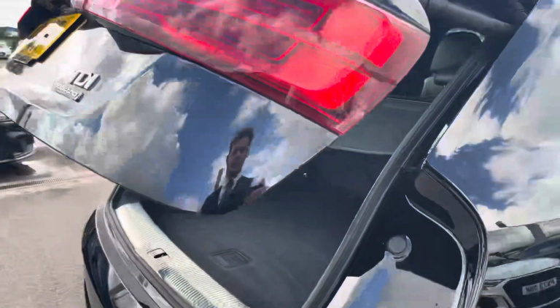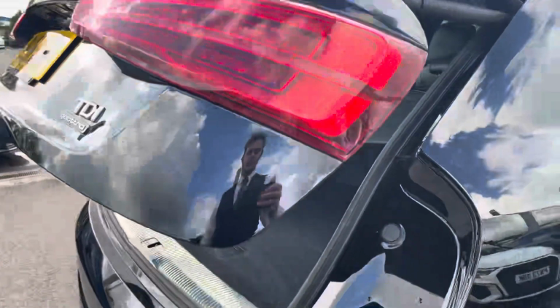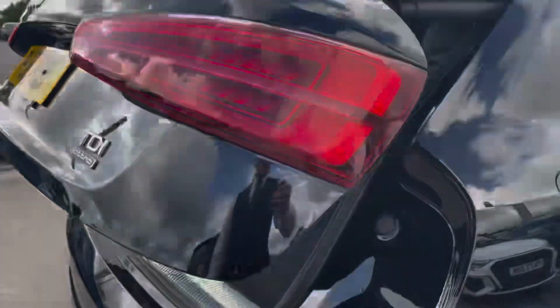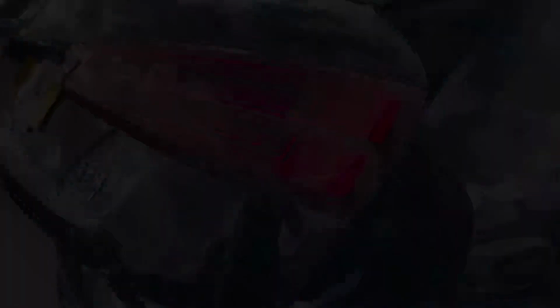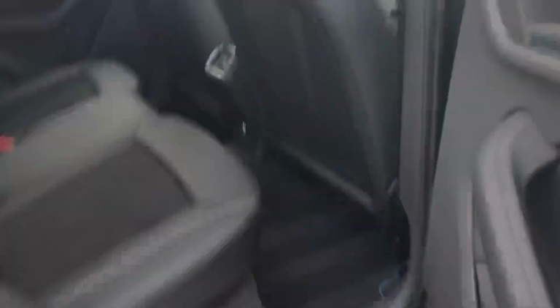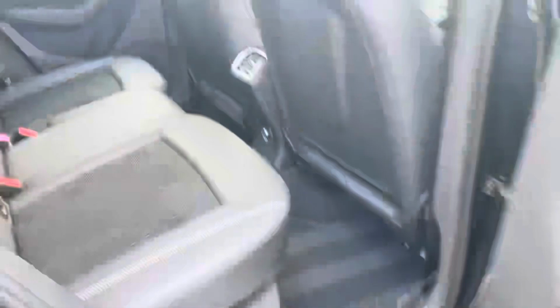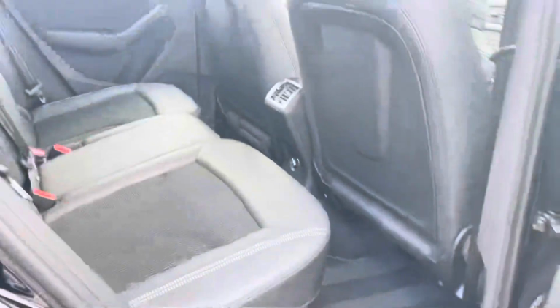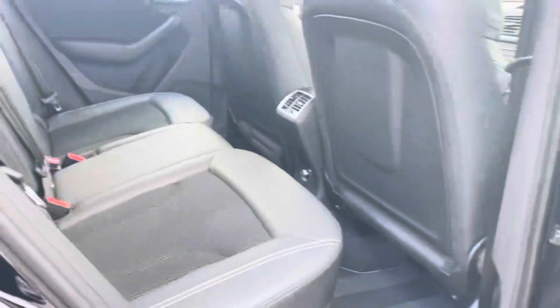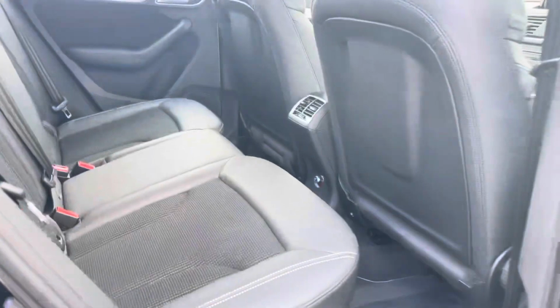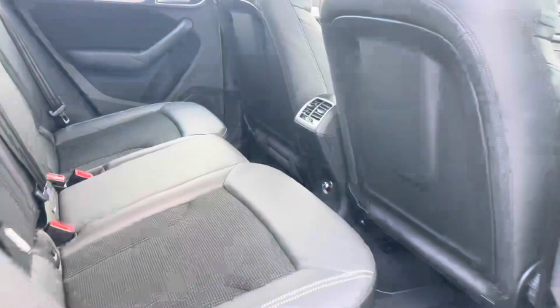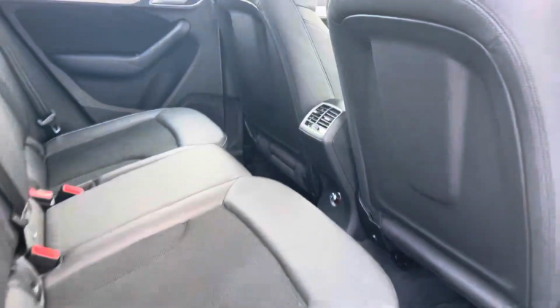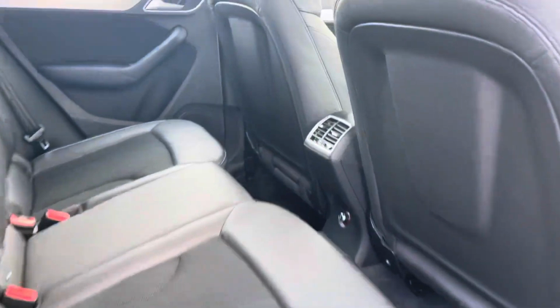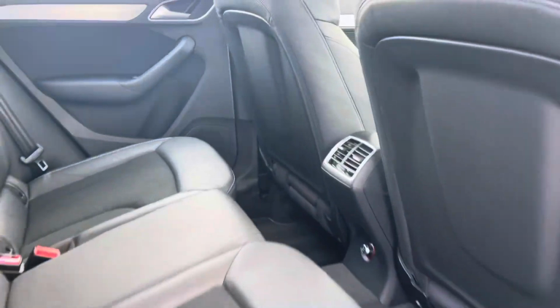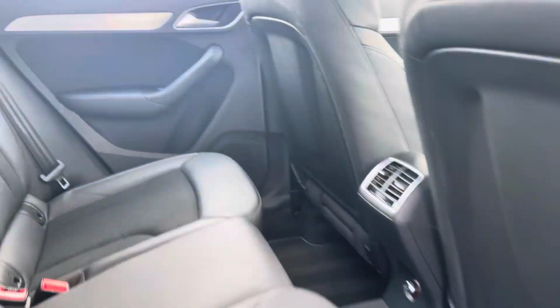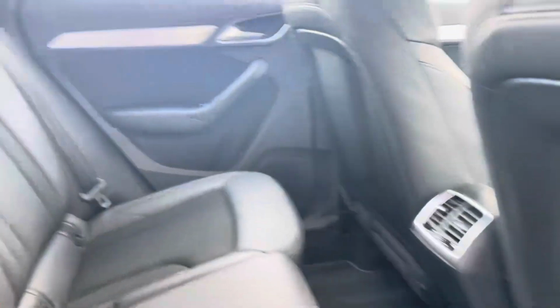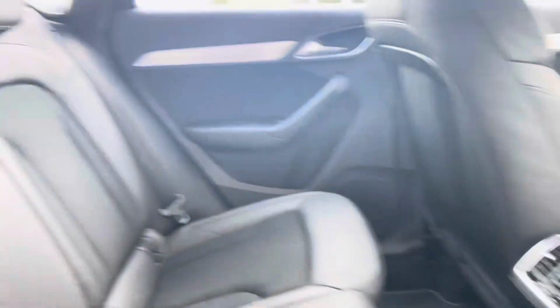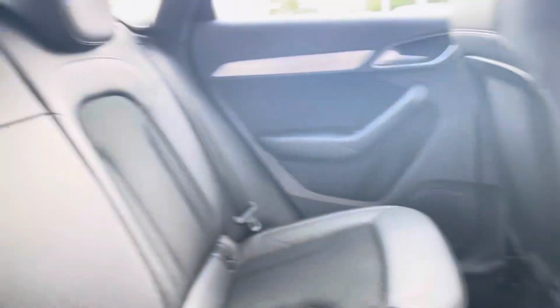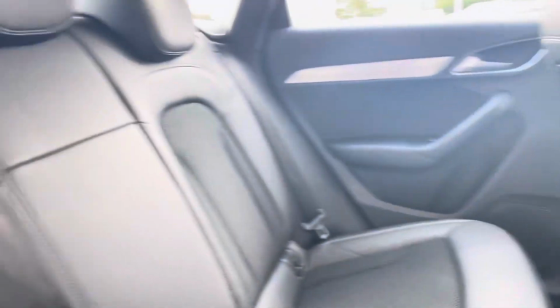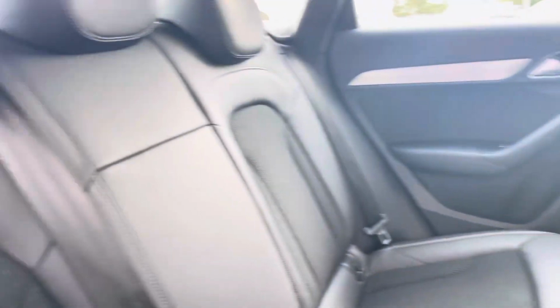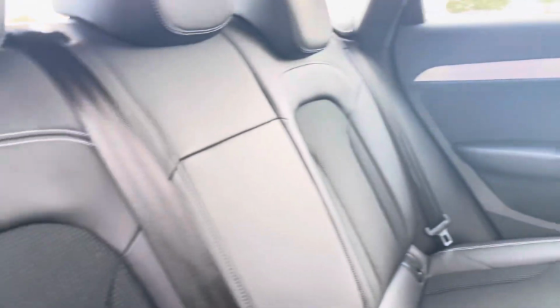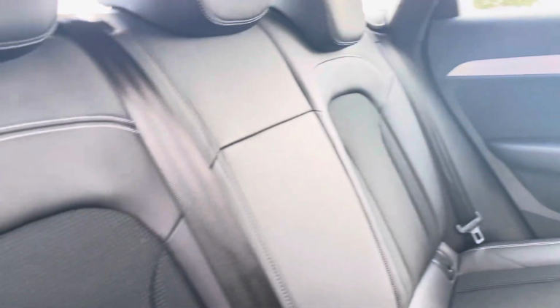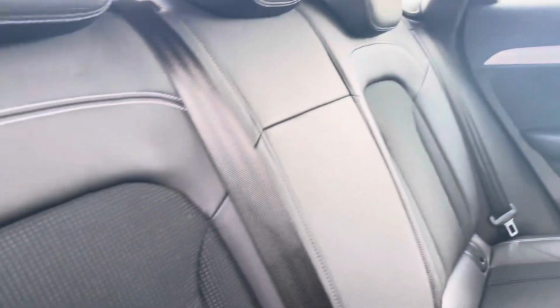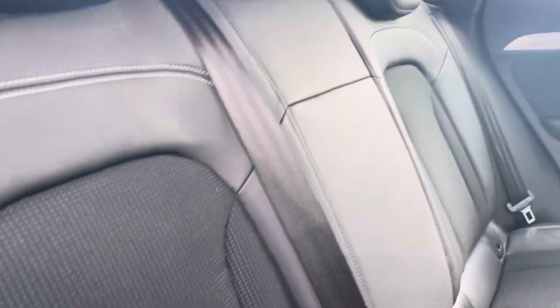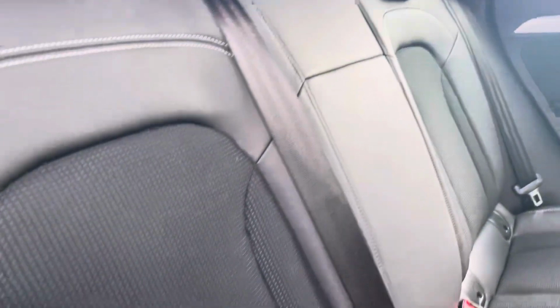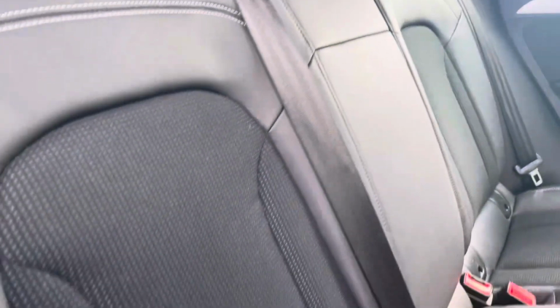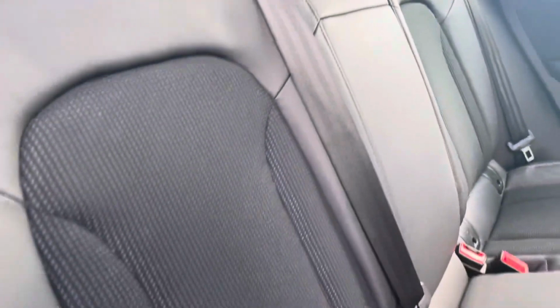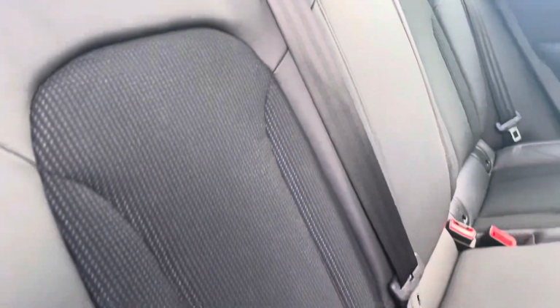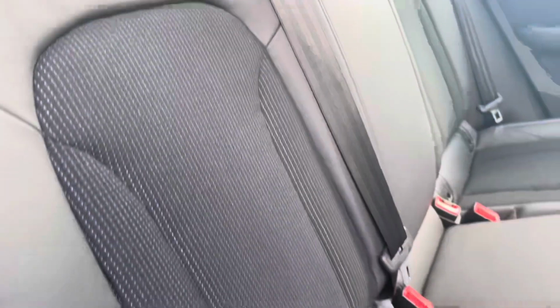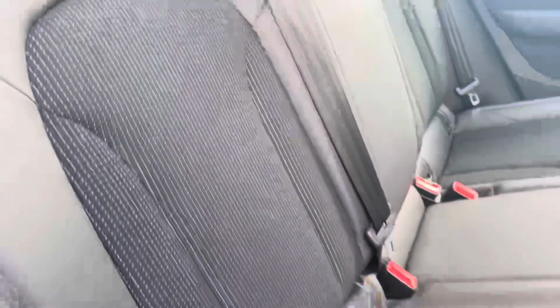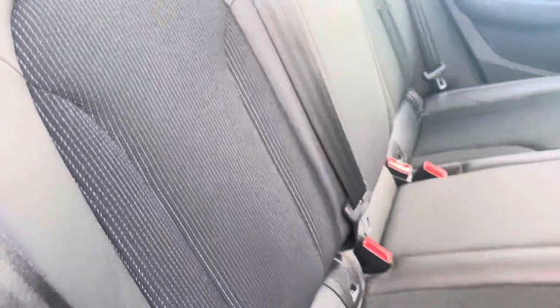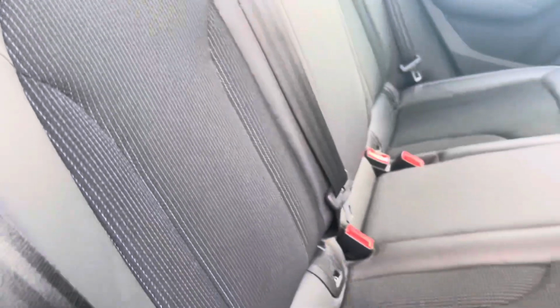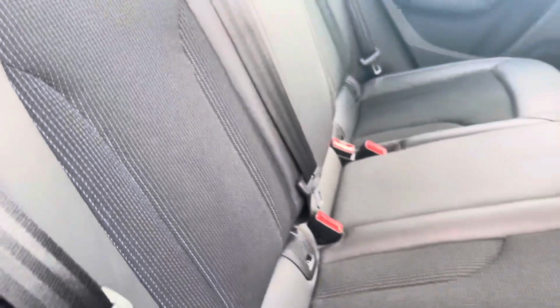Now moving inside the vehicle and taking a look in the rear interior, we have the leather and cloth upholstered rear seats with ISOFIX mounting points as well.